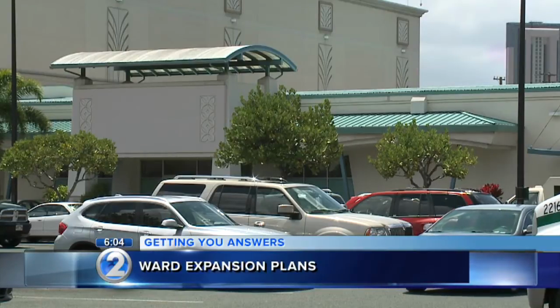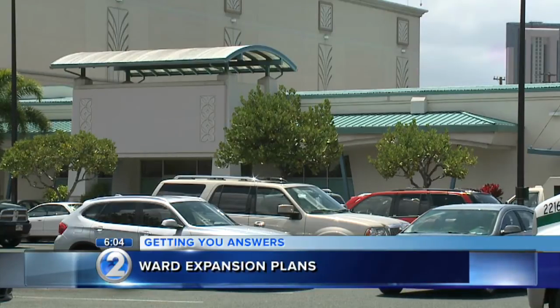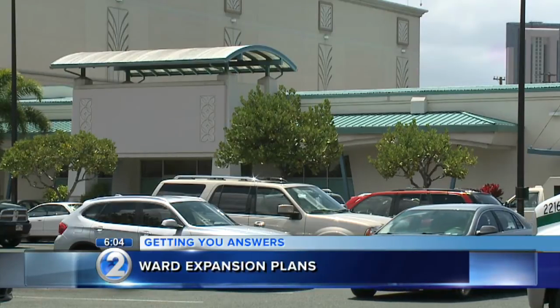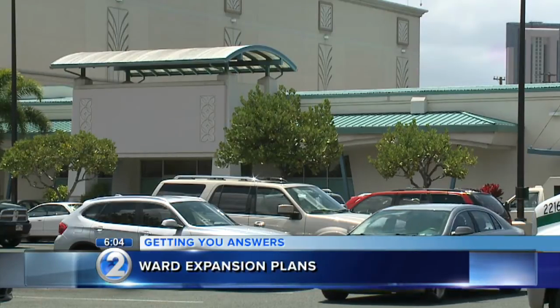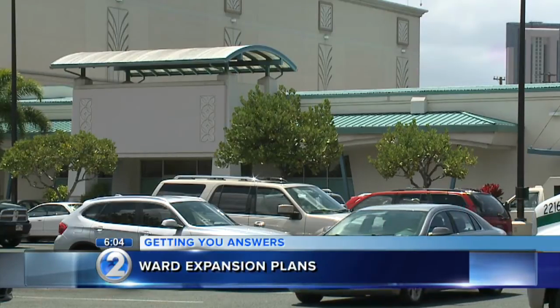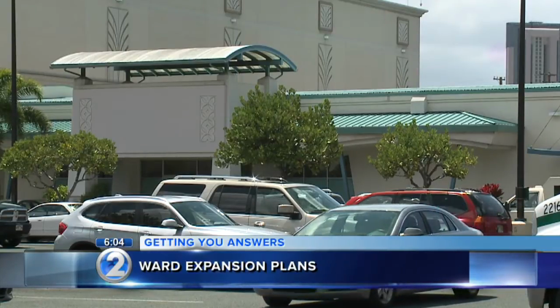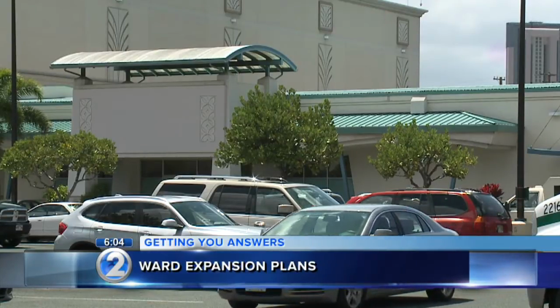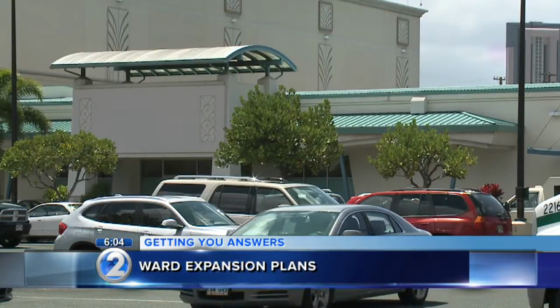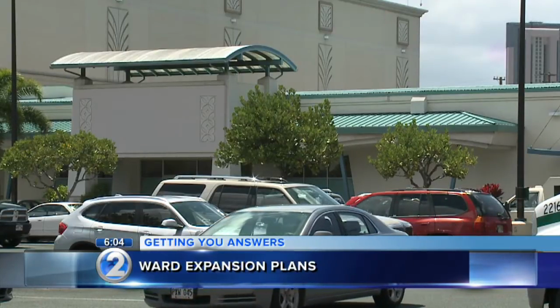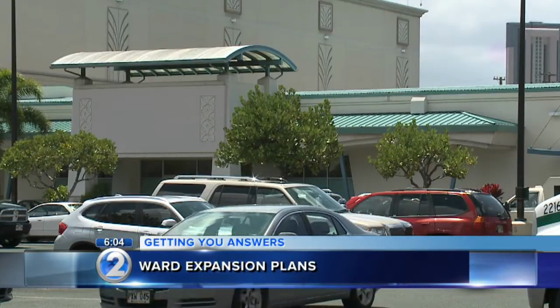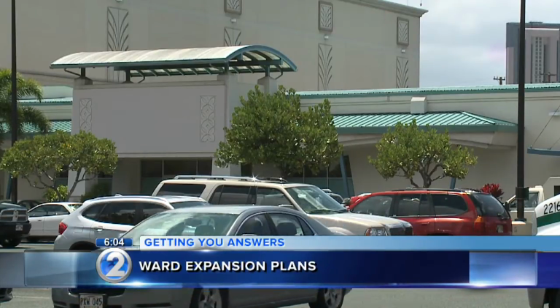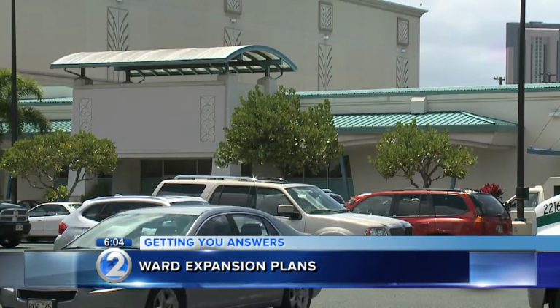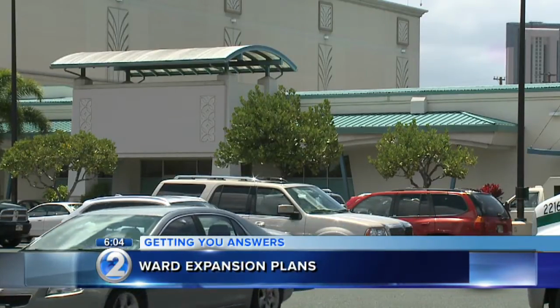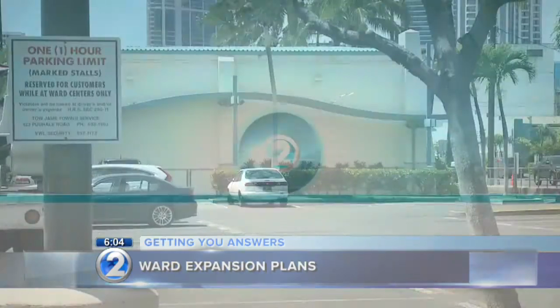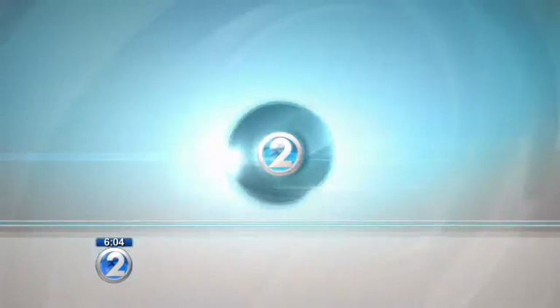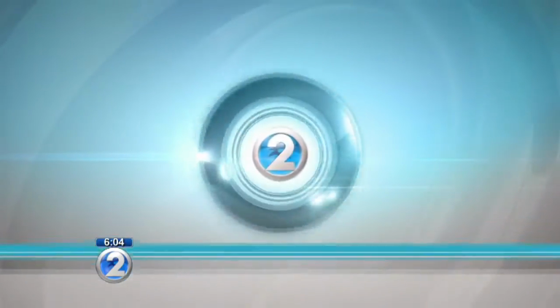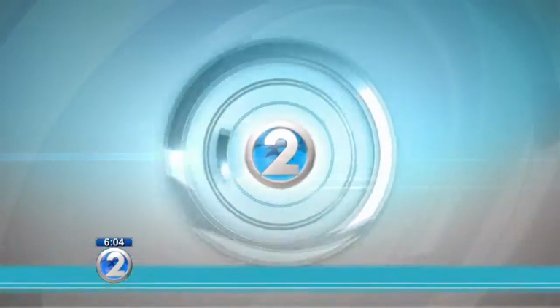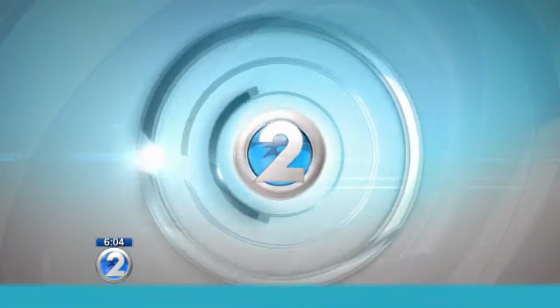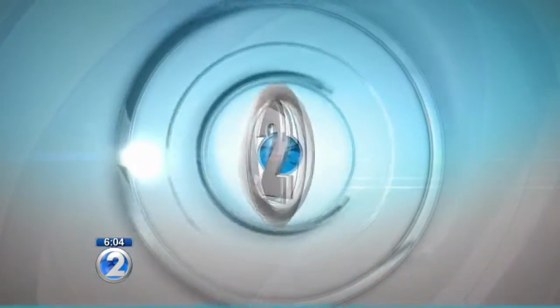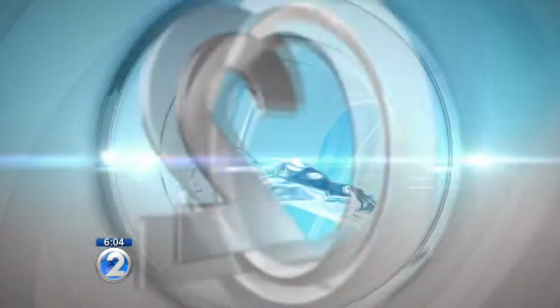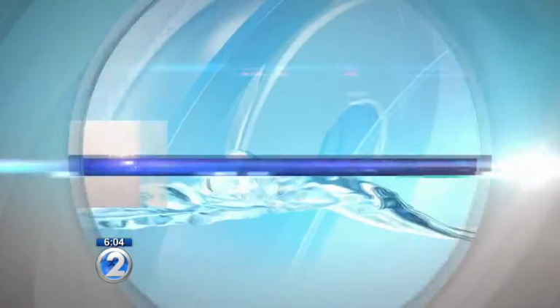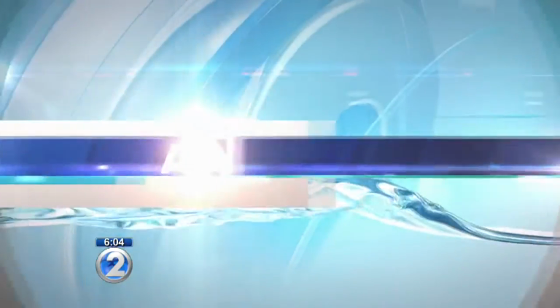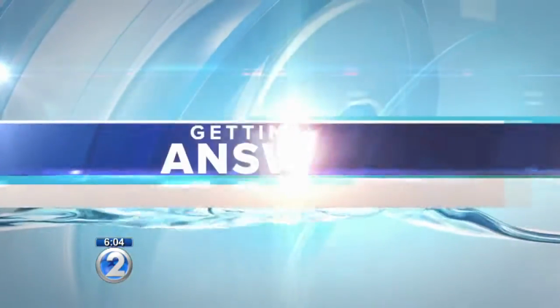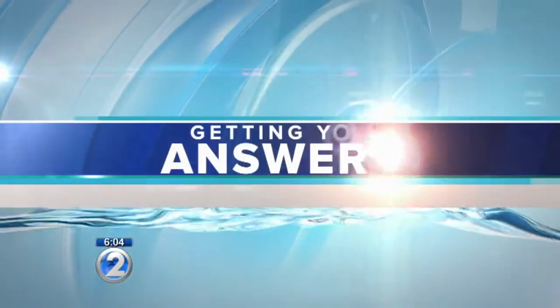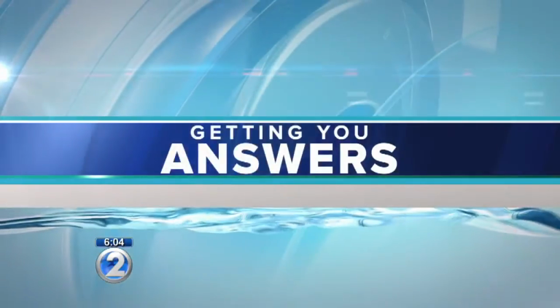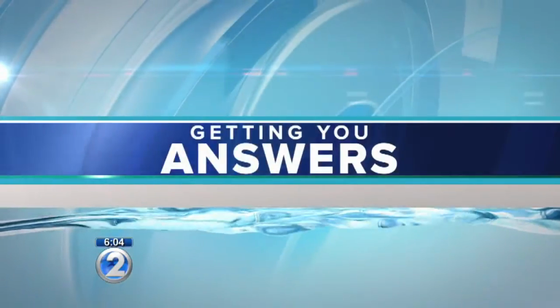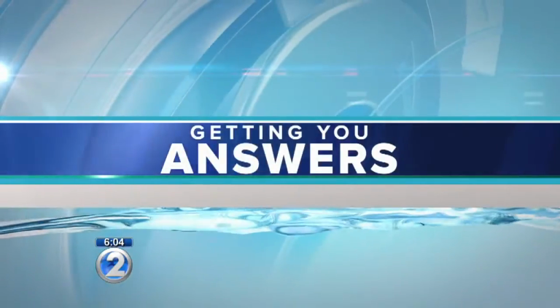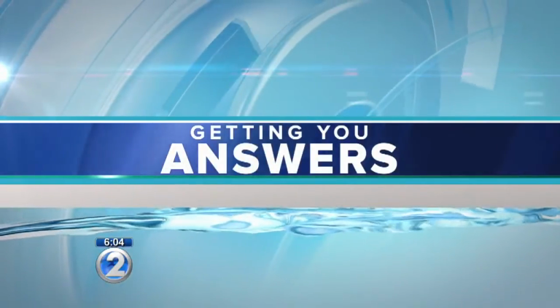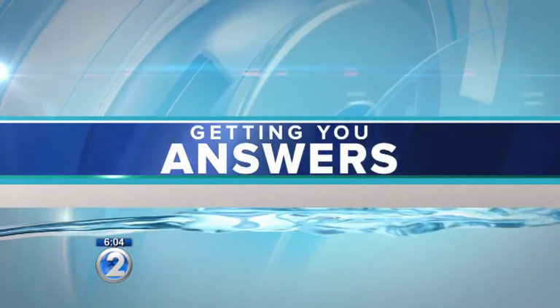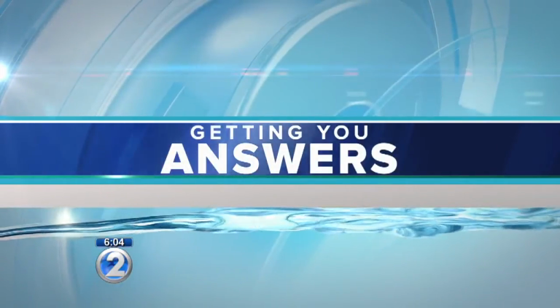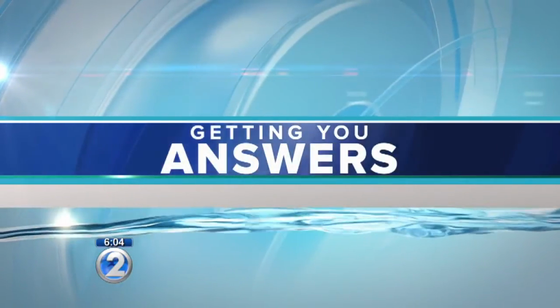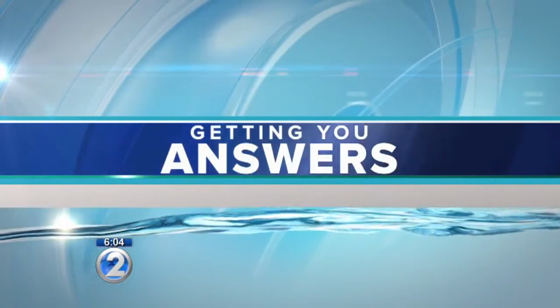Christina Ueno has been working to get you answers and joins us from the planned location on Queen and Kamakee Streets.